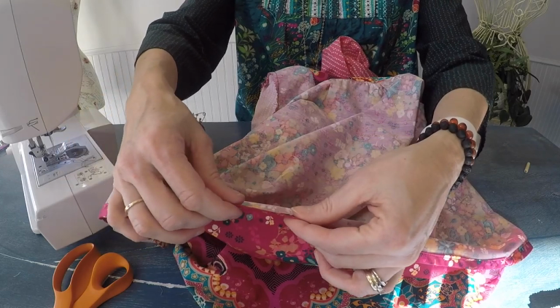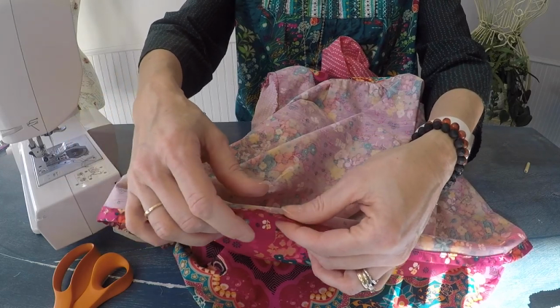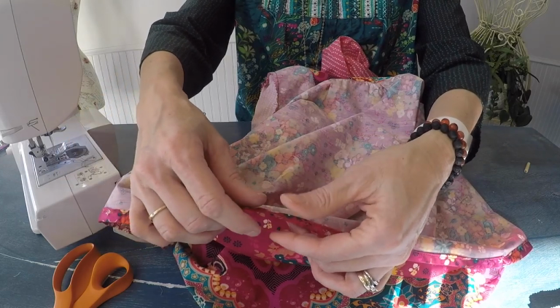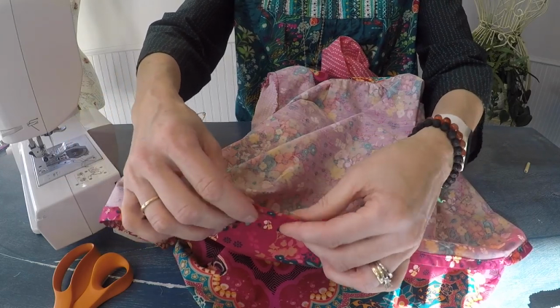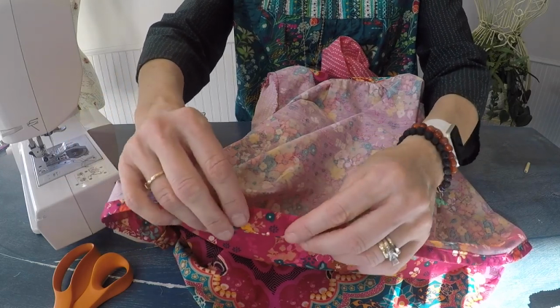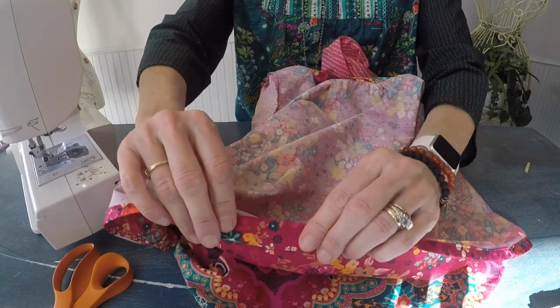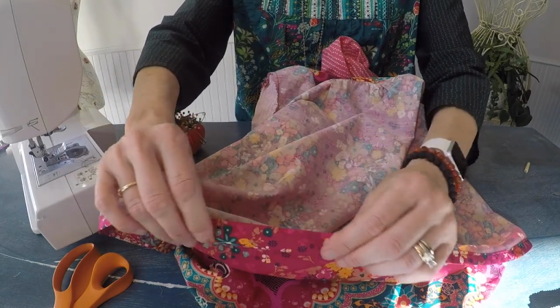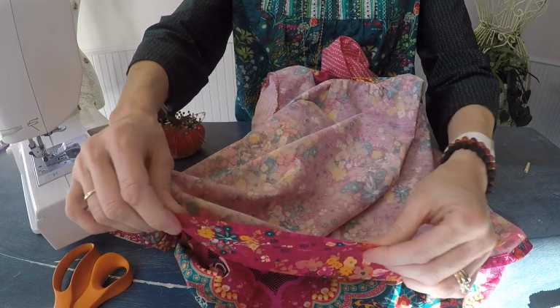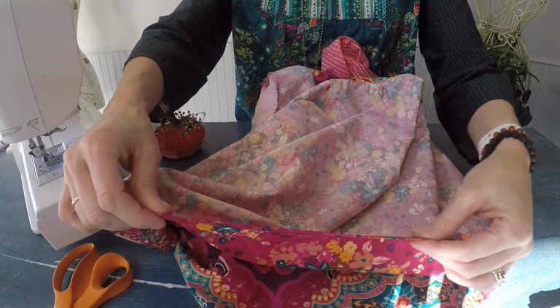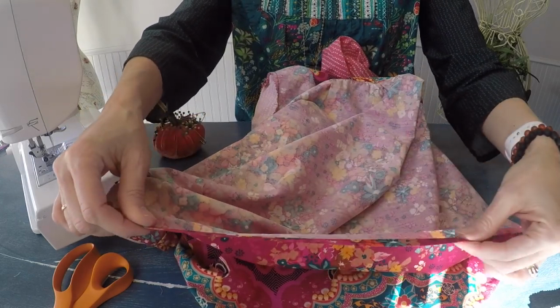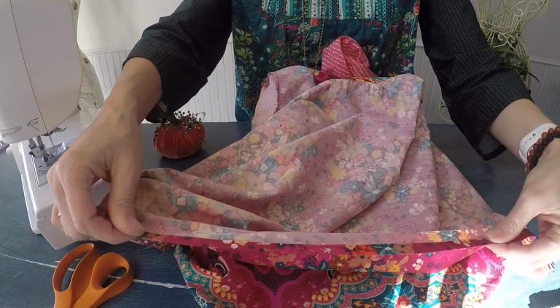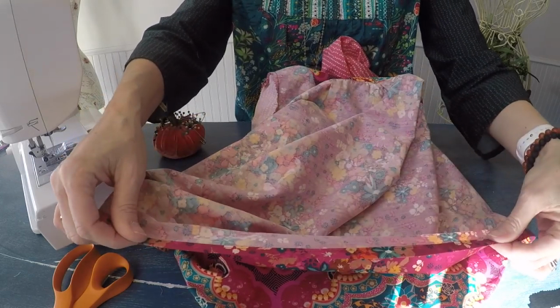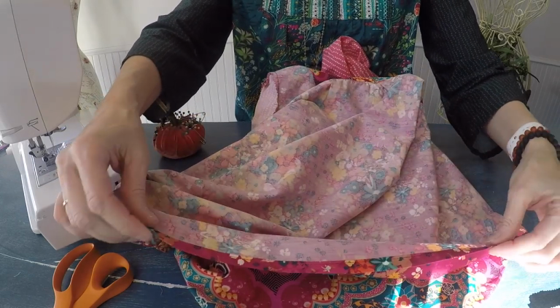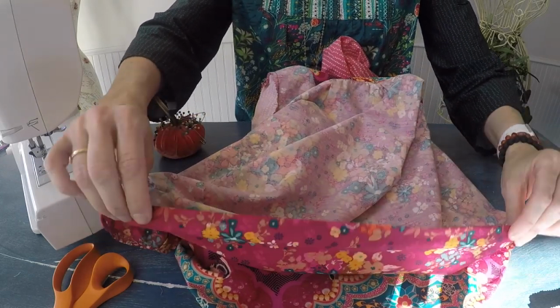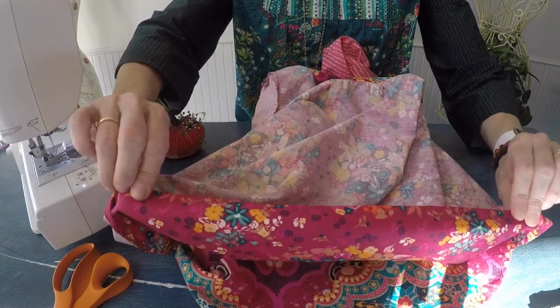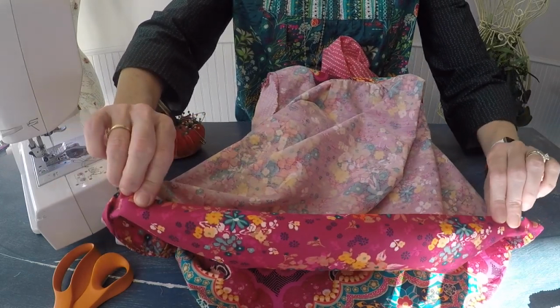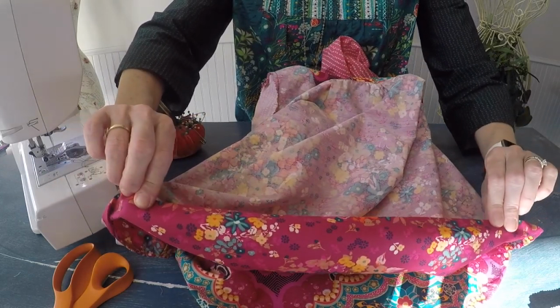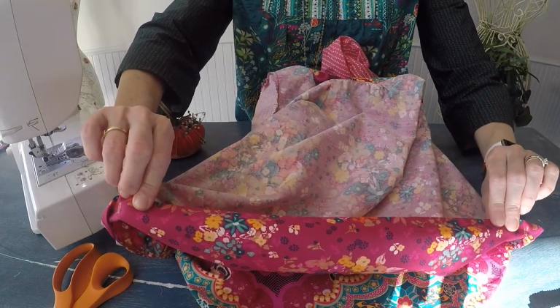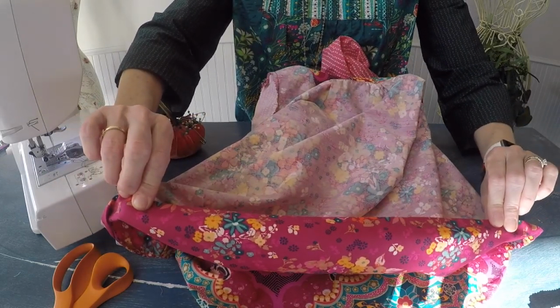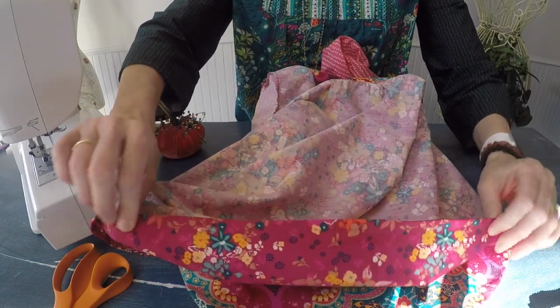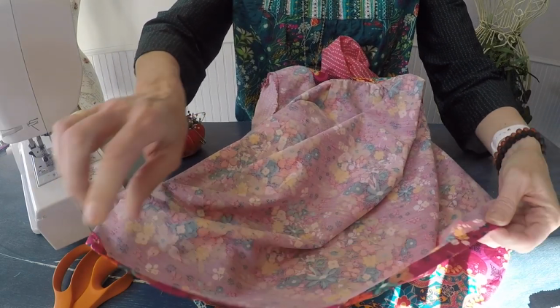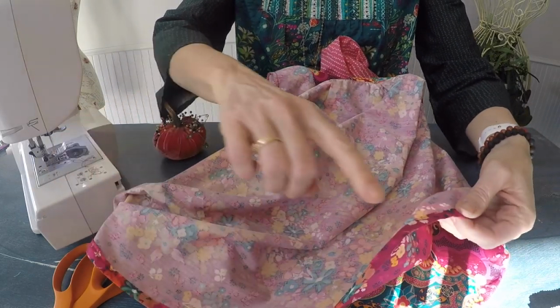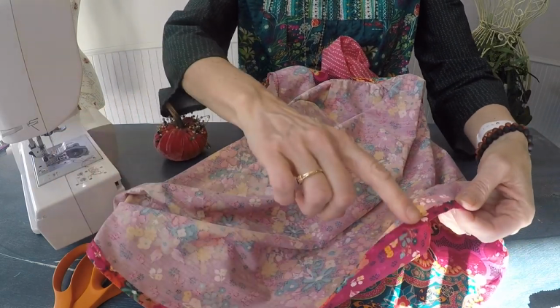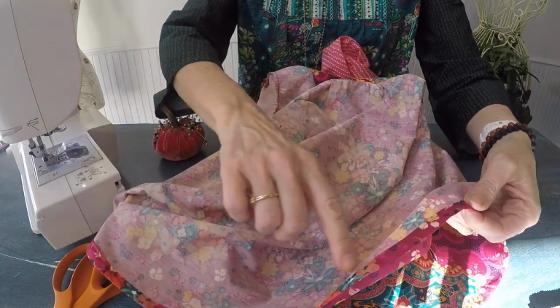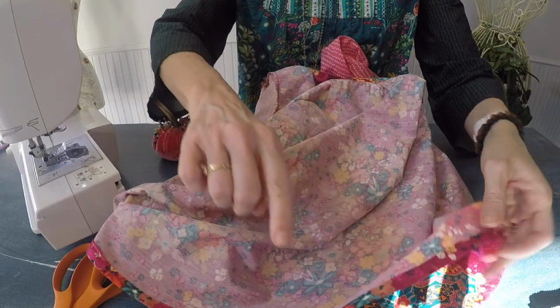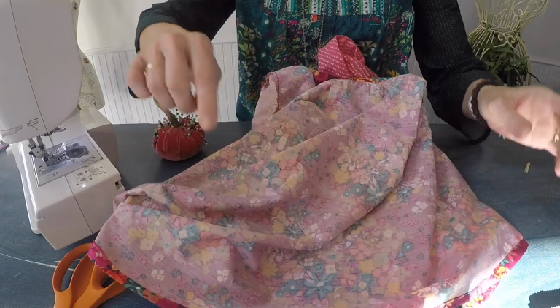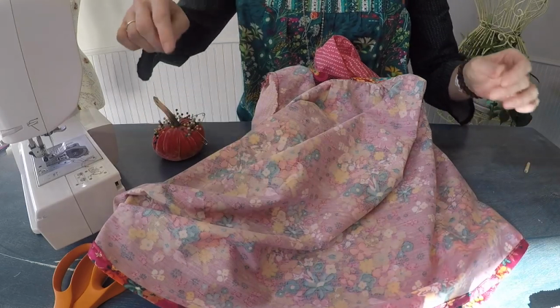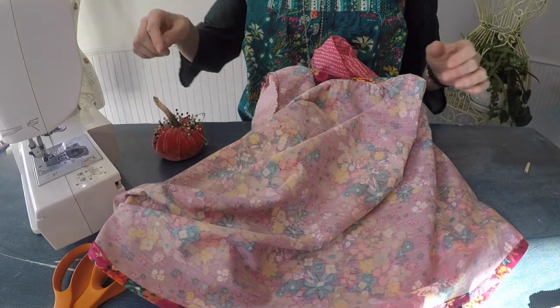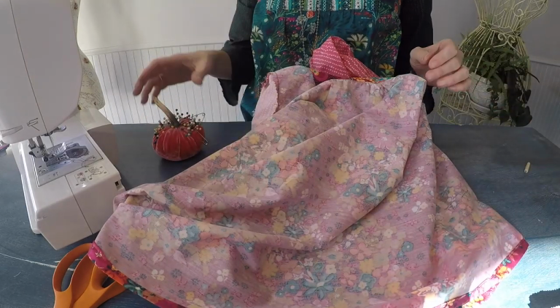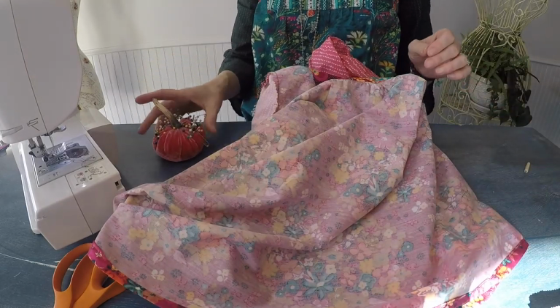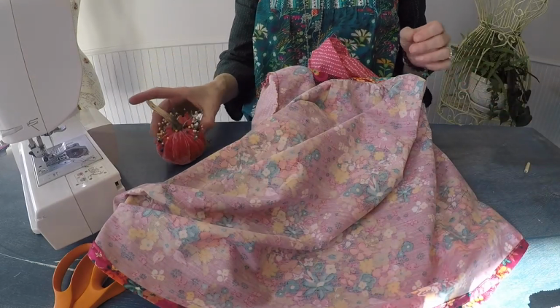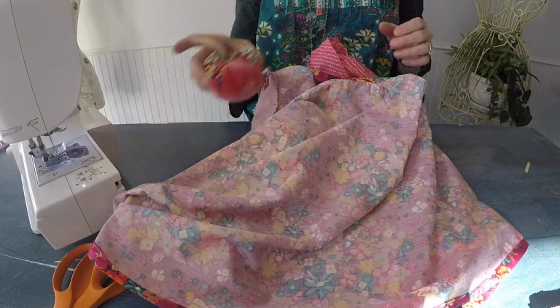Then you're going to hem the base of the tunic all the way around in the same fashion. Just work nice and slow — fold it over, press, fold it over again, press, and then stitch along that top edge.